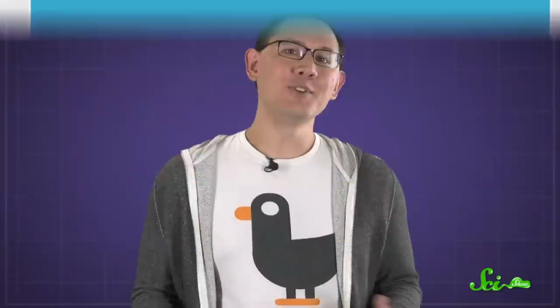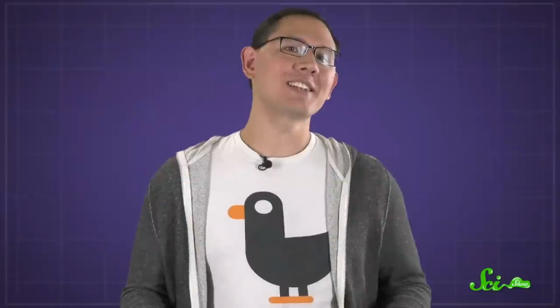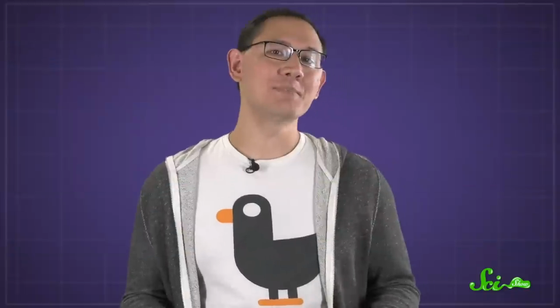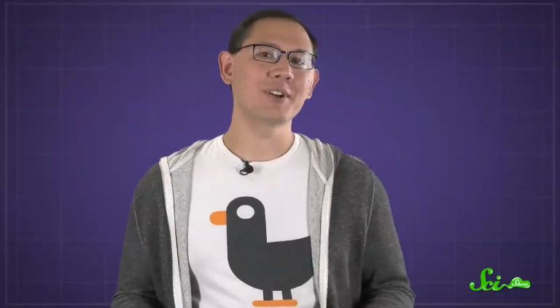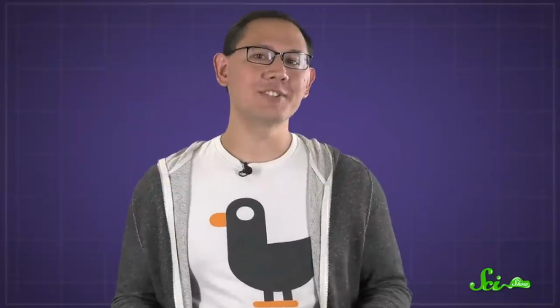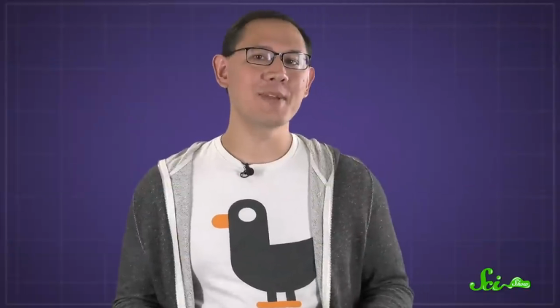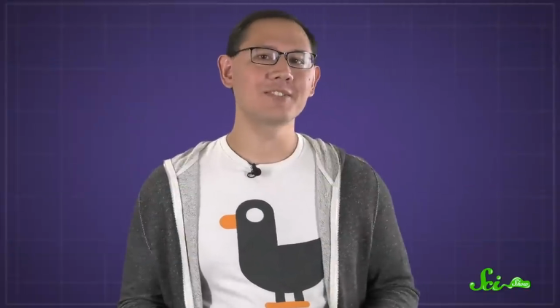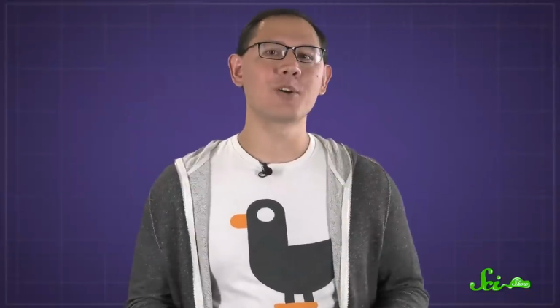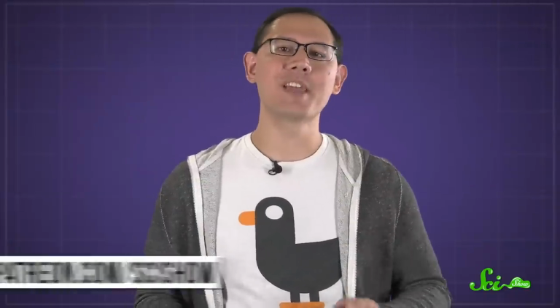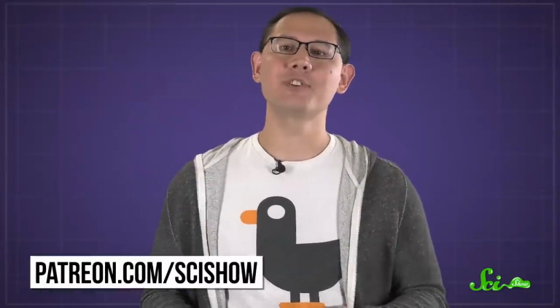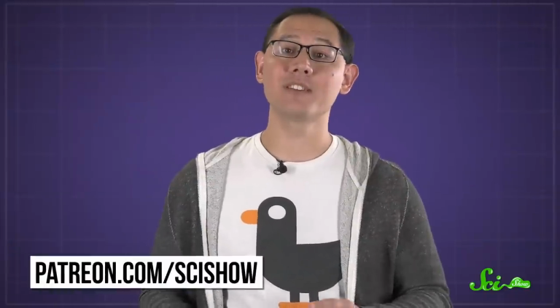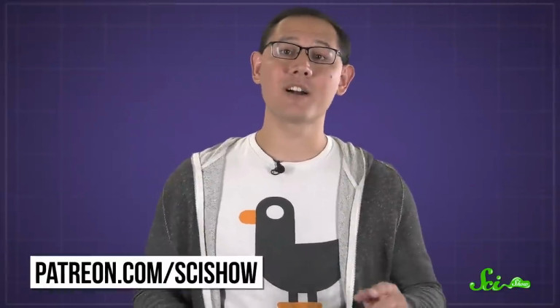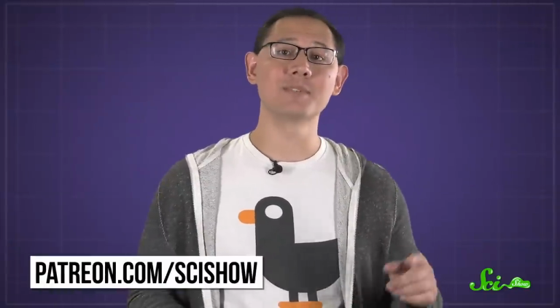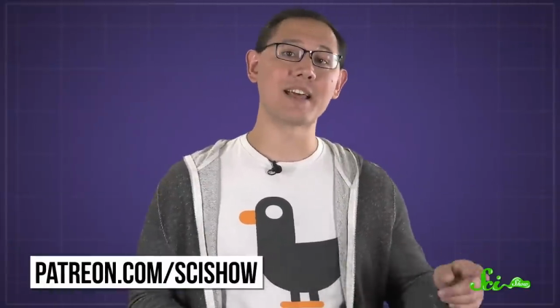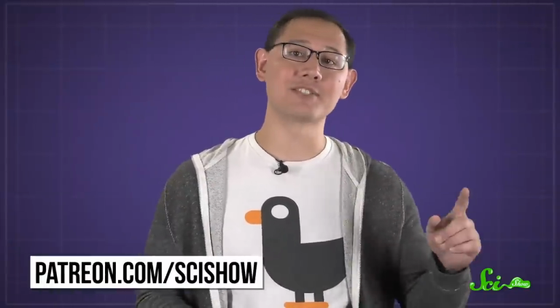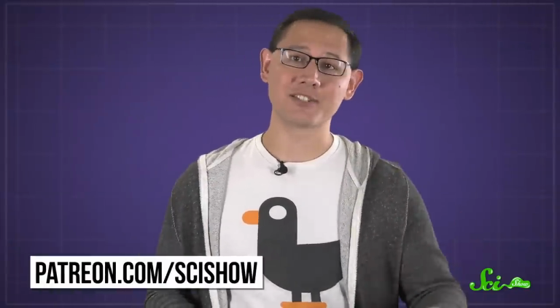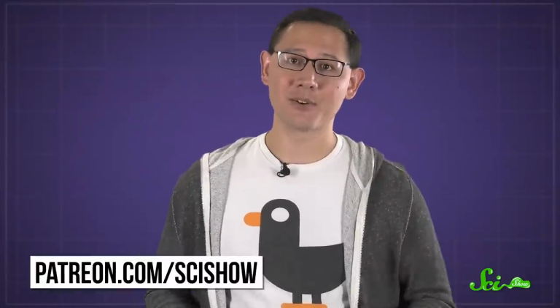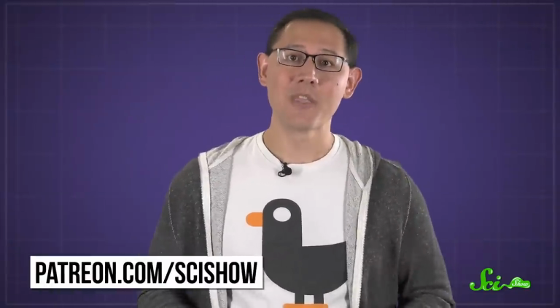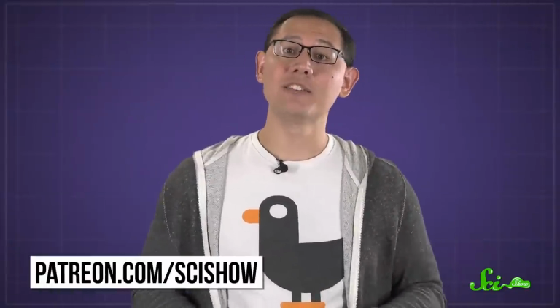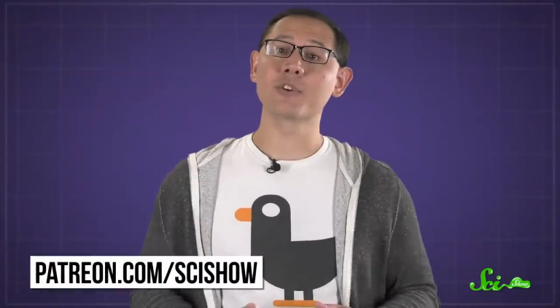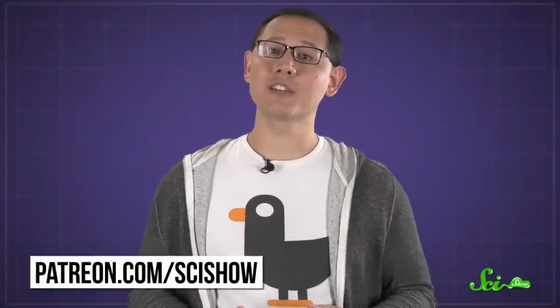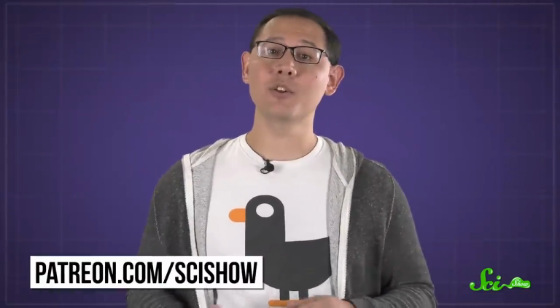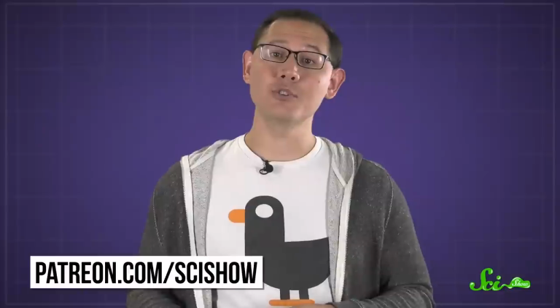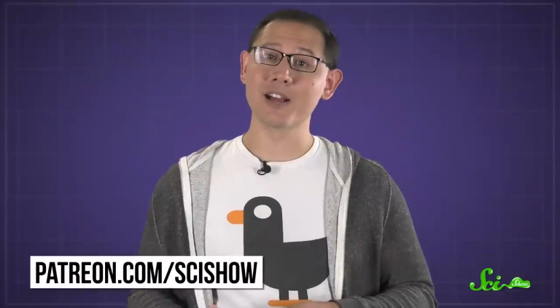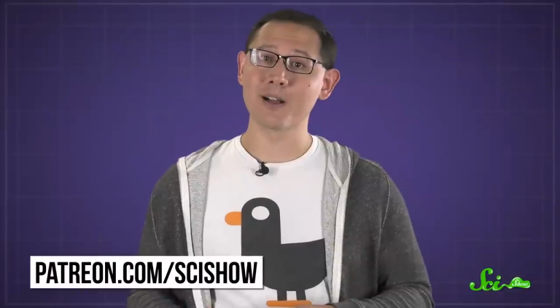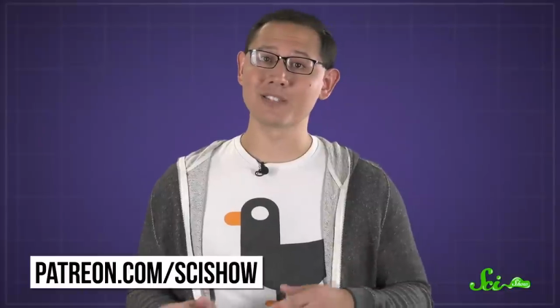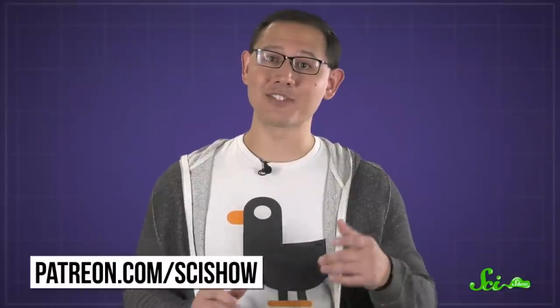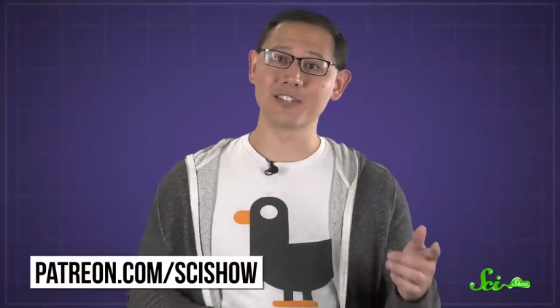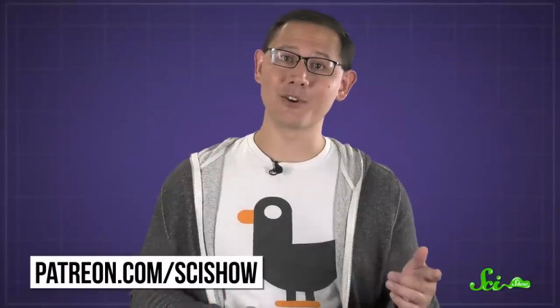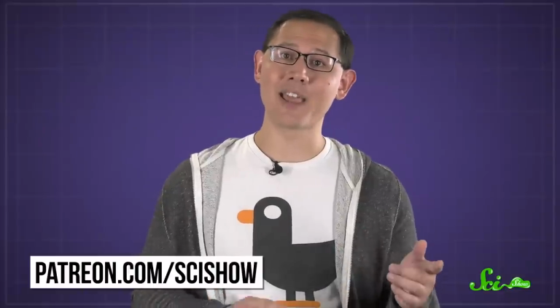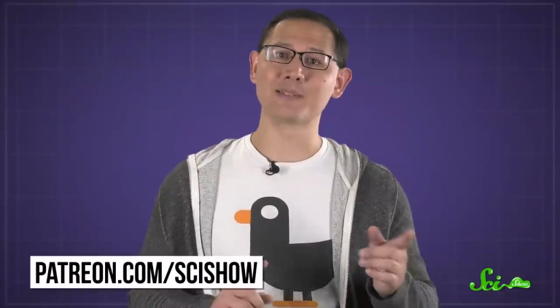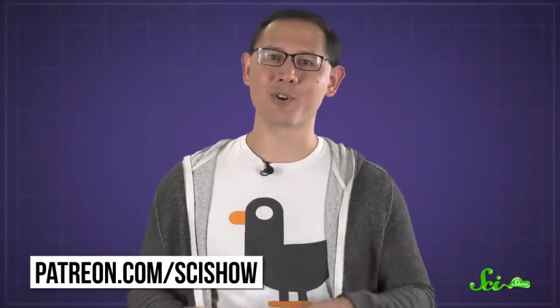If you'd like to submit questions to be answered, go to patreon.com/scishow. And don't forget to go to youtube.com/scishow and subscribe.